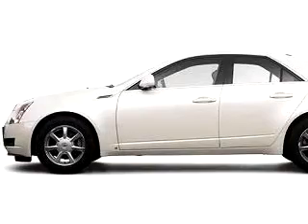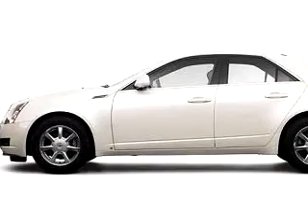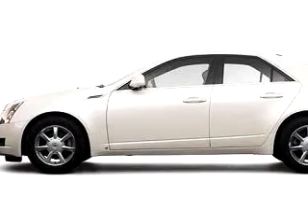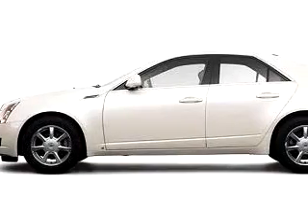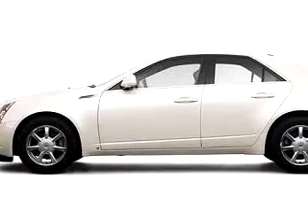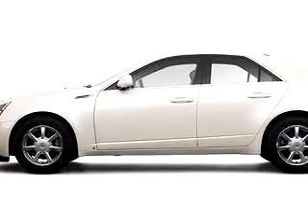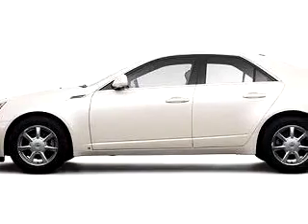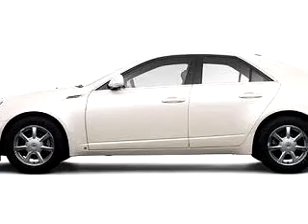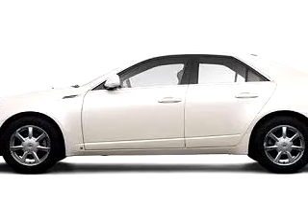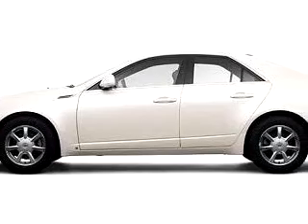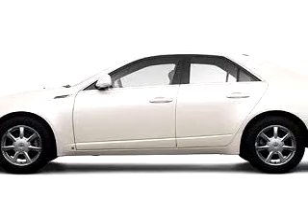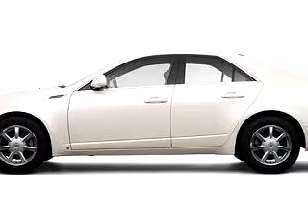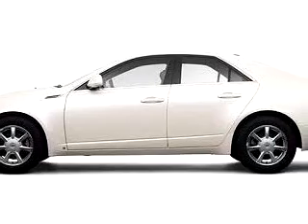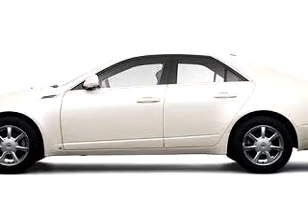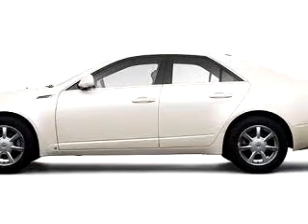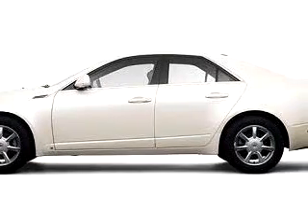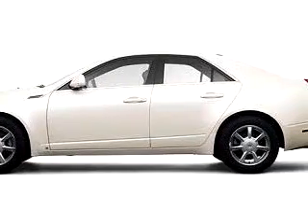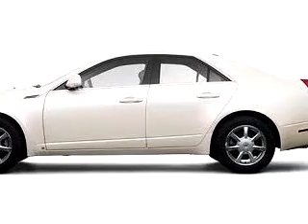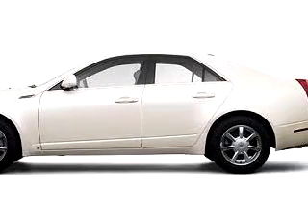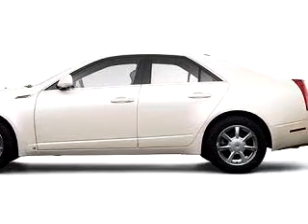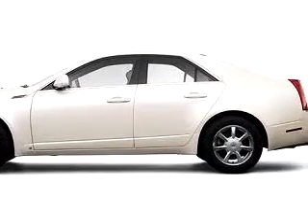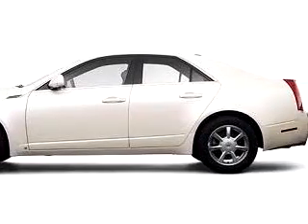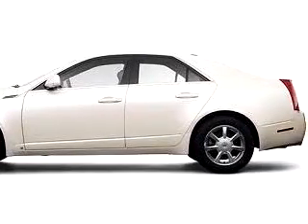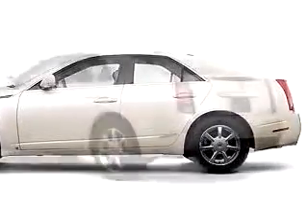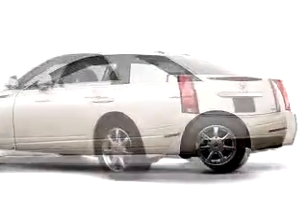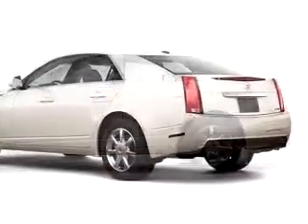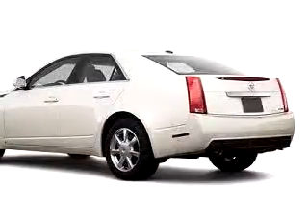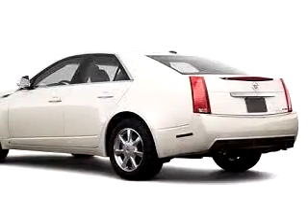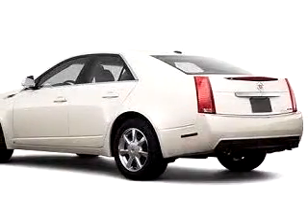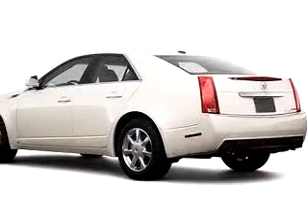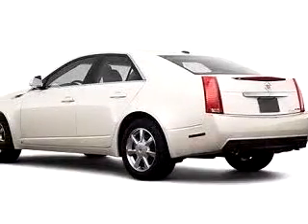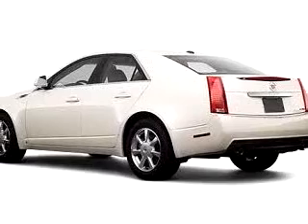Check out this 08 Cadillac CTS 3.6L V6, equipped with a 6-cylinder engine.